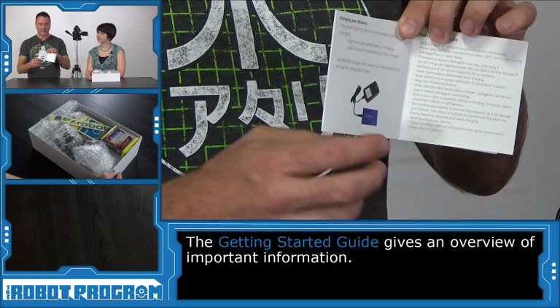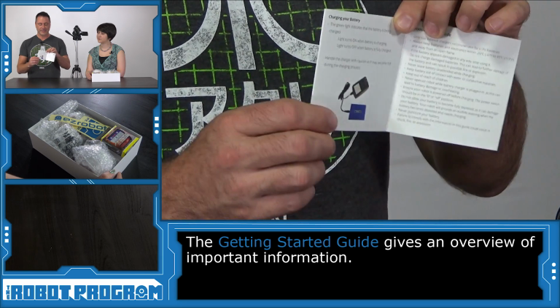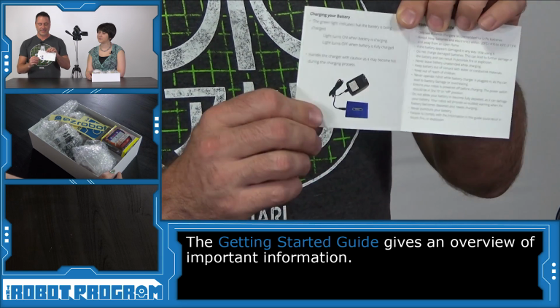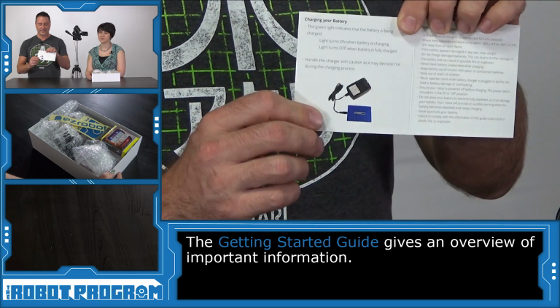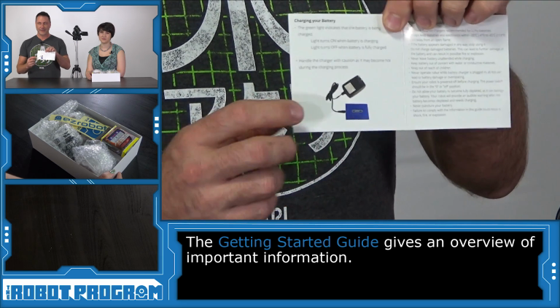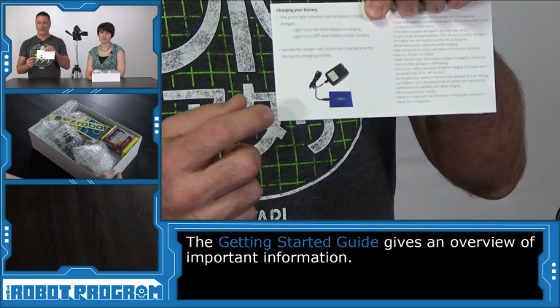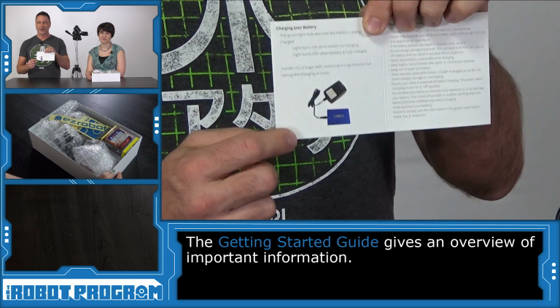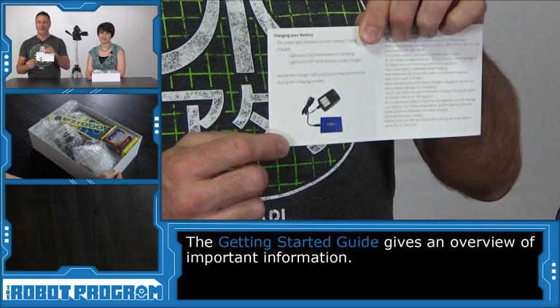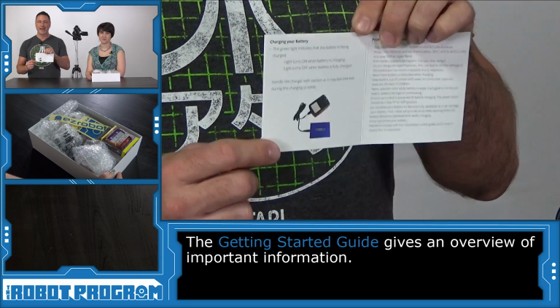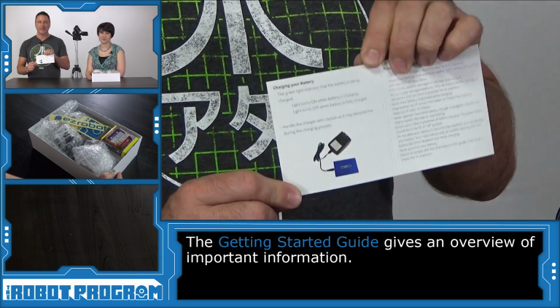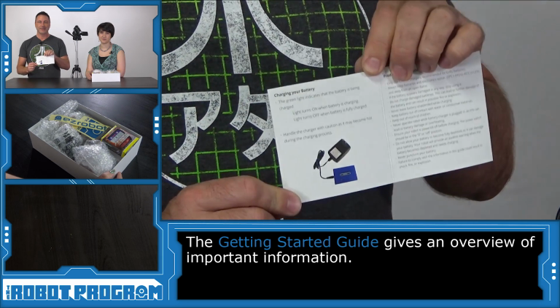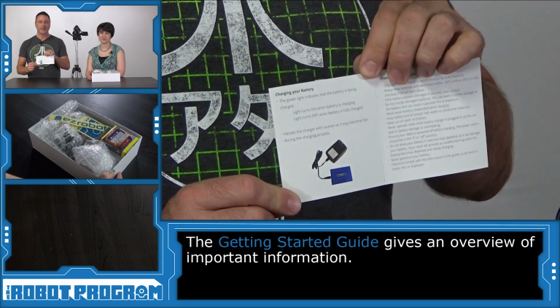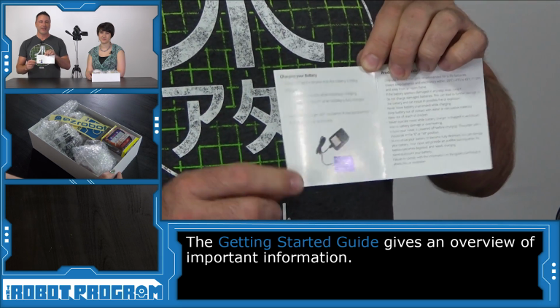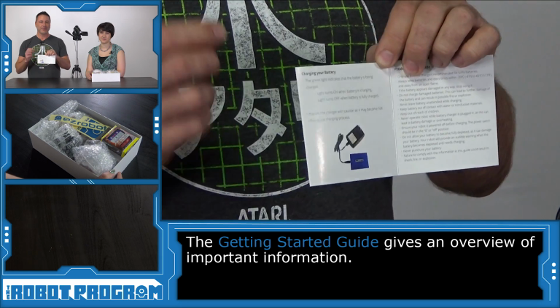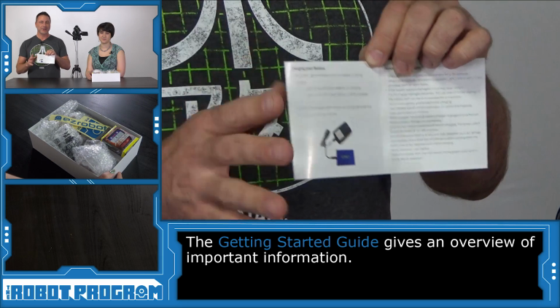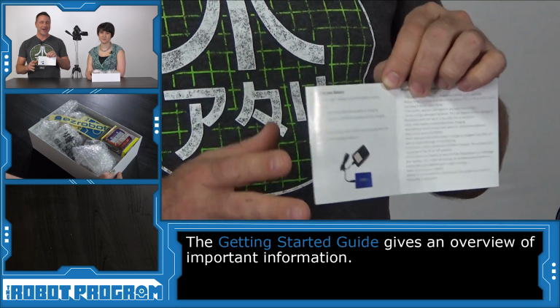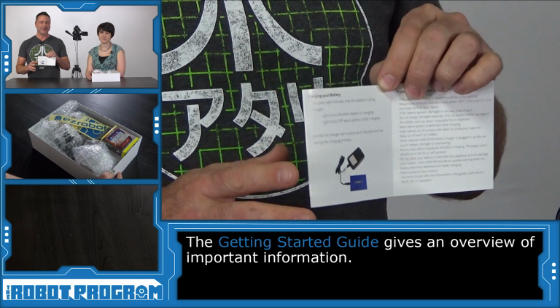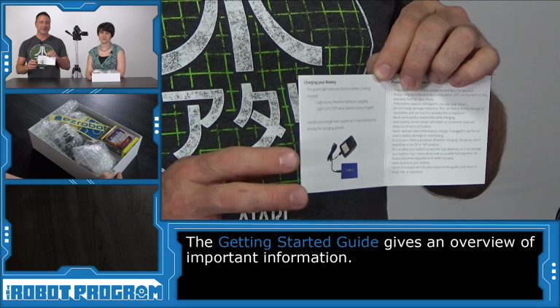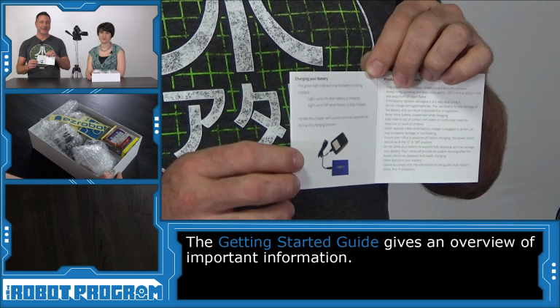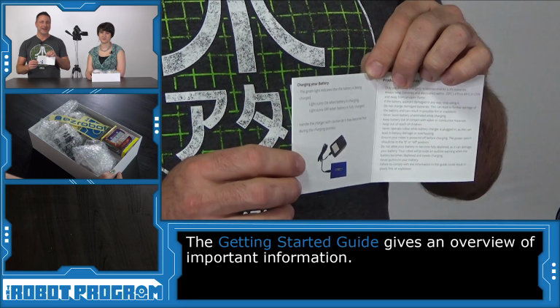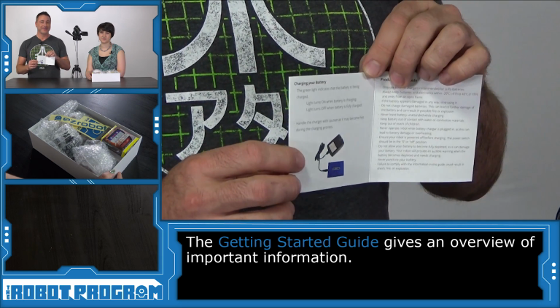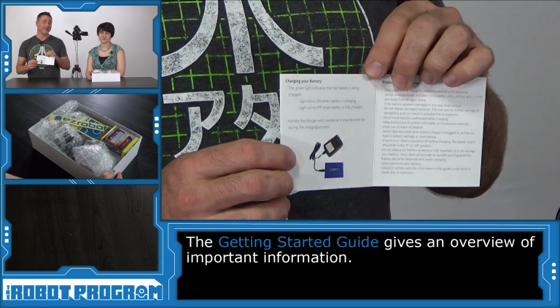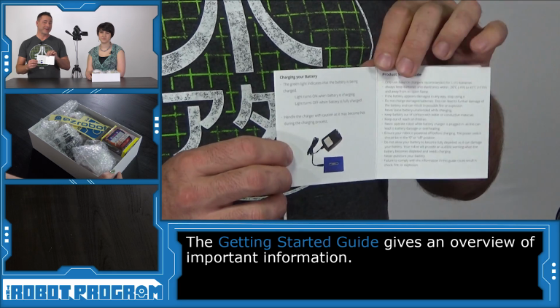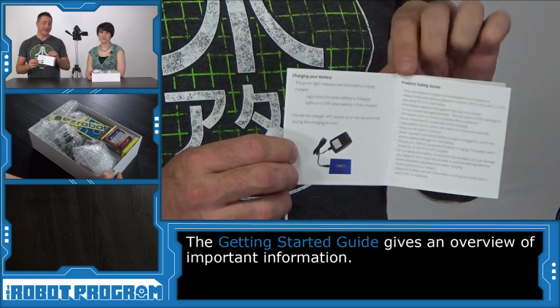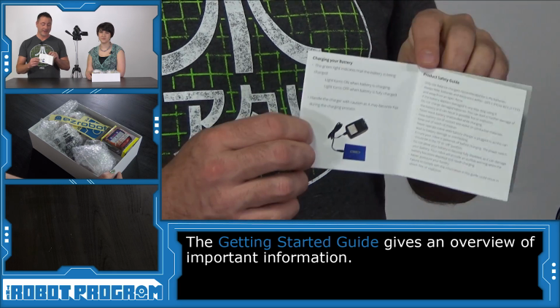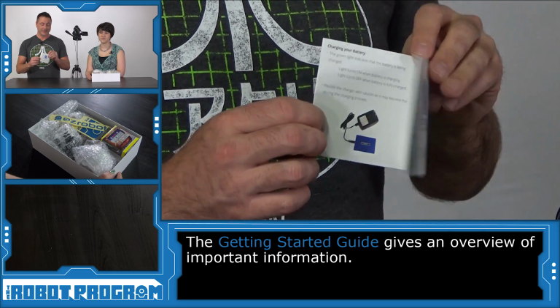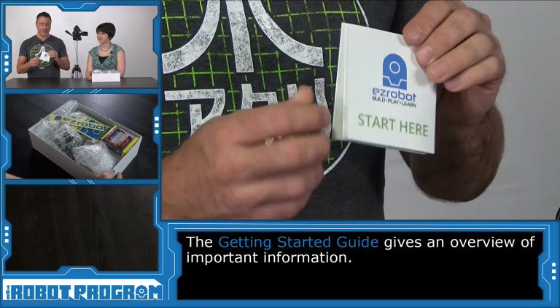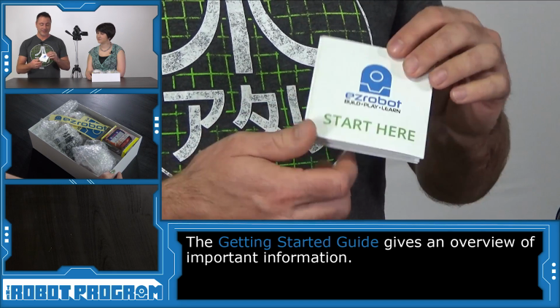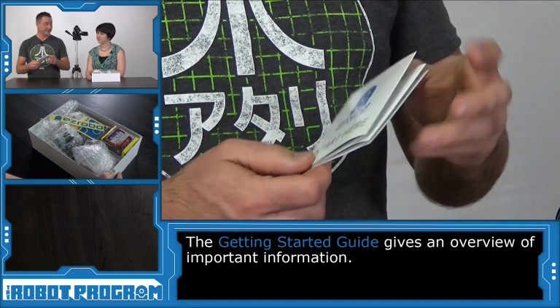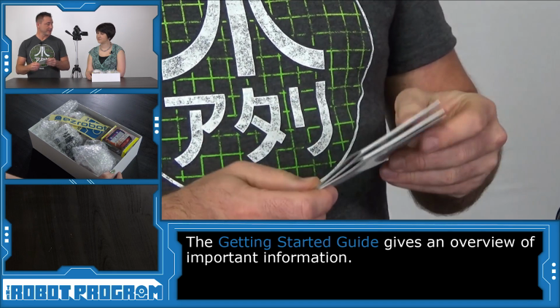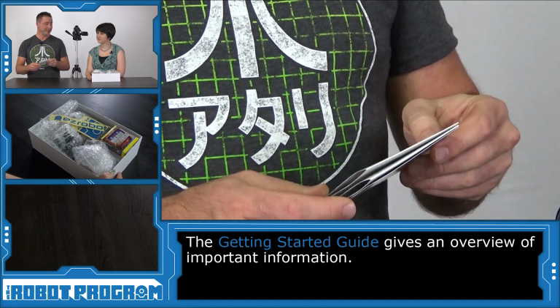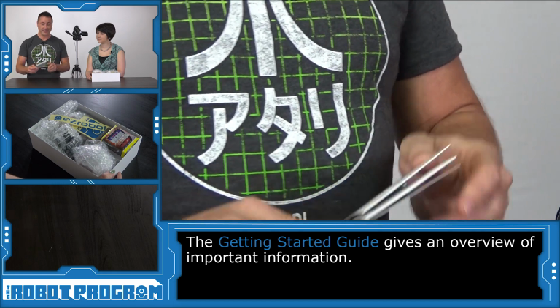You're also going to find the most important part, which says charge the batteries. If you don't charge your batteries, you're not going to have a robot to play with. So make sure that's the first thing you do.